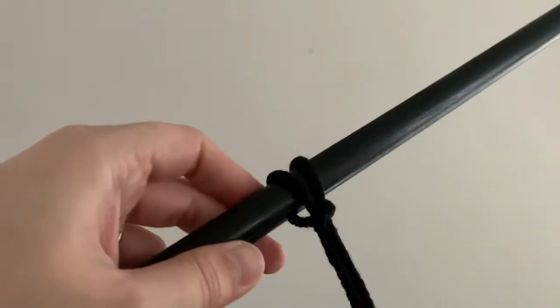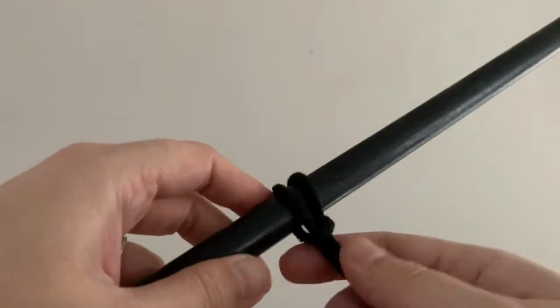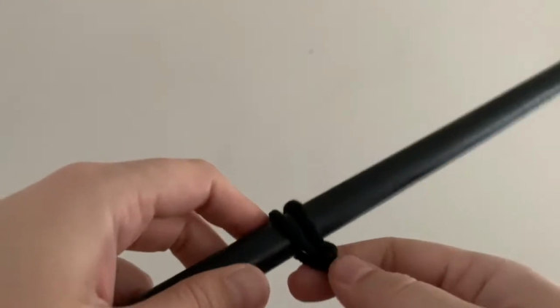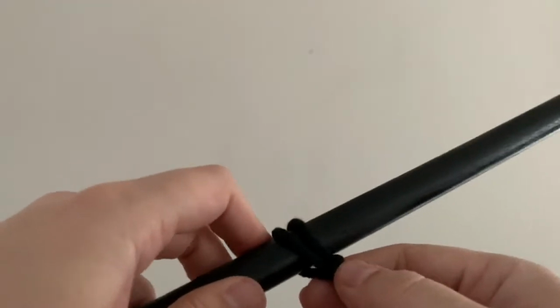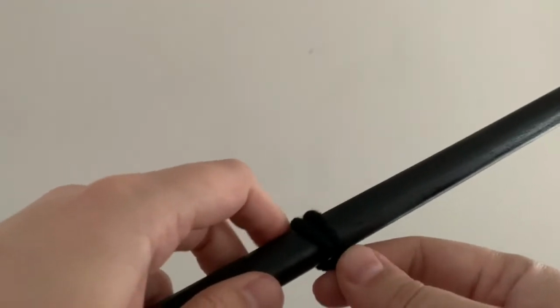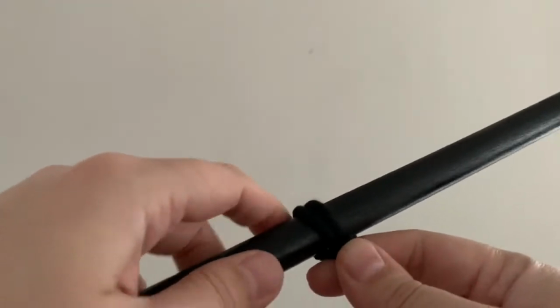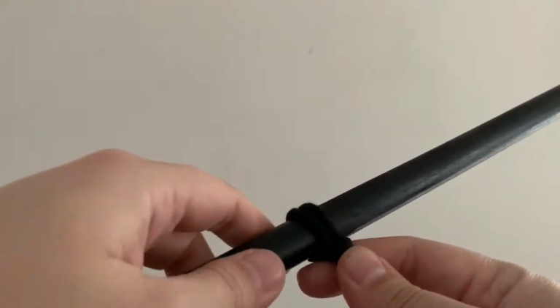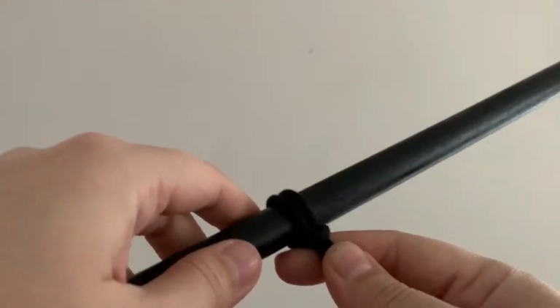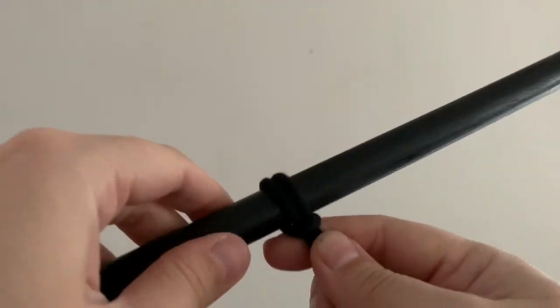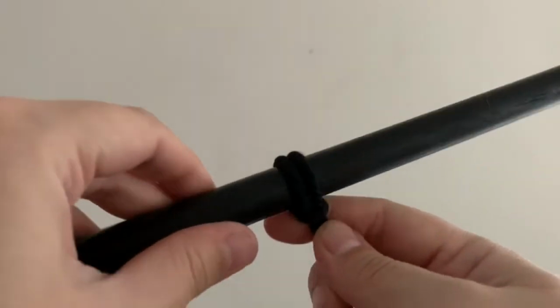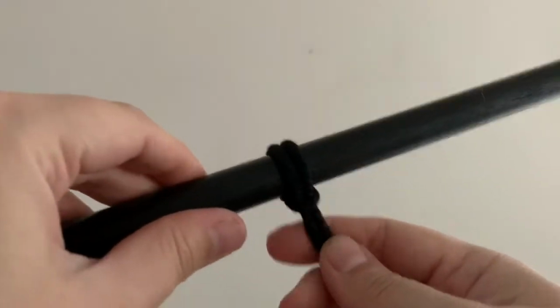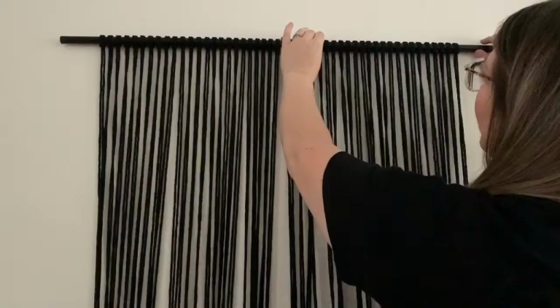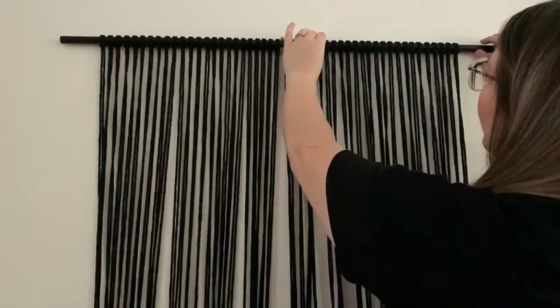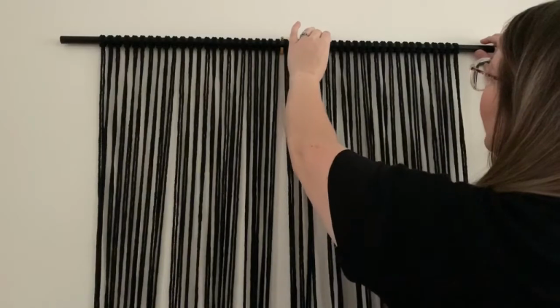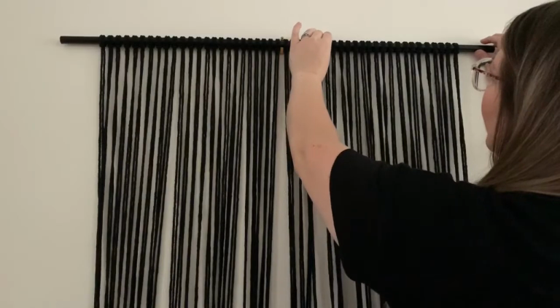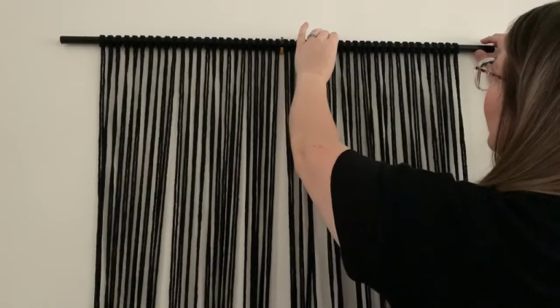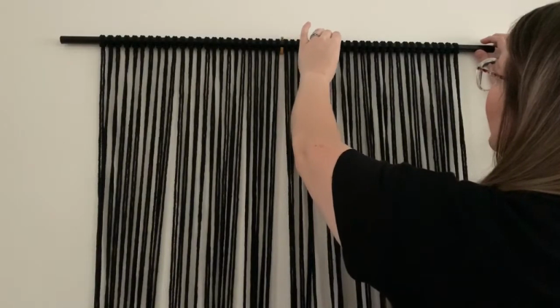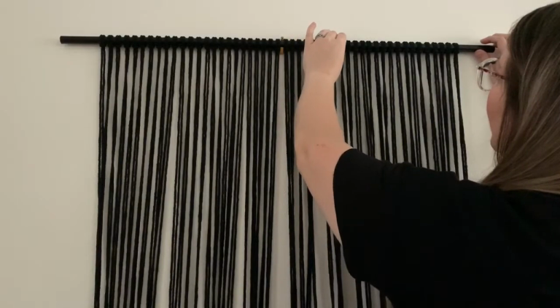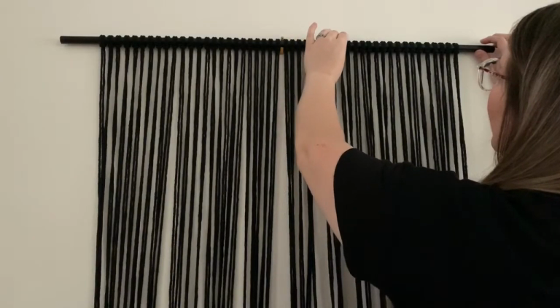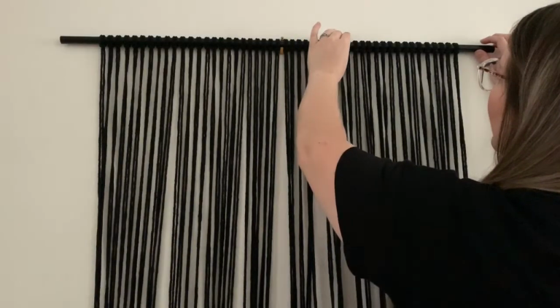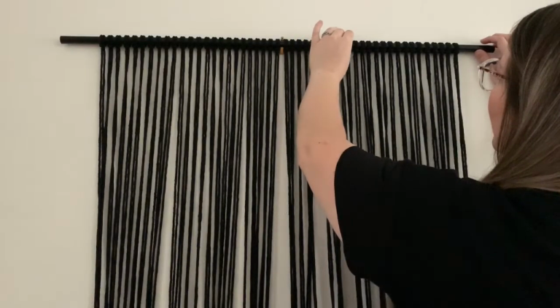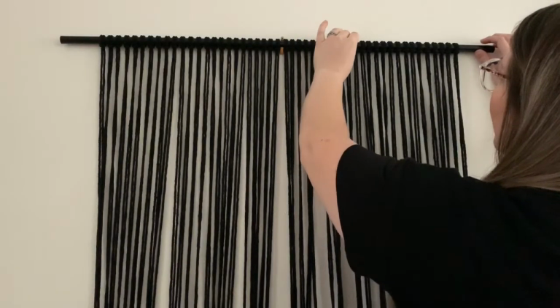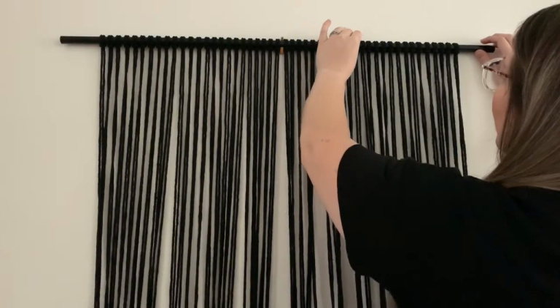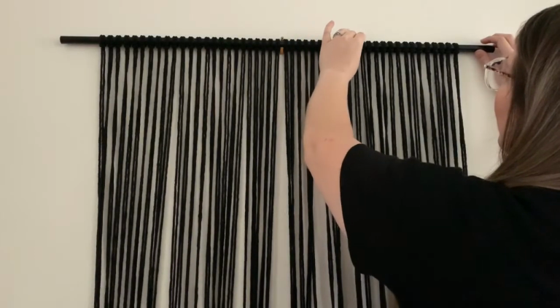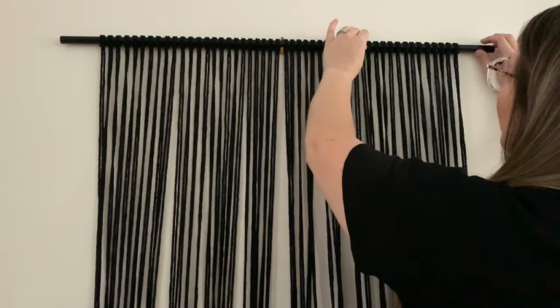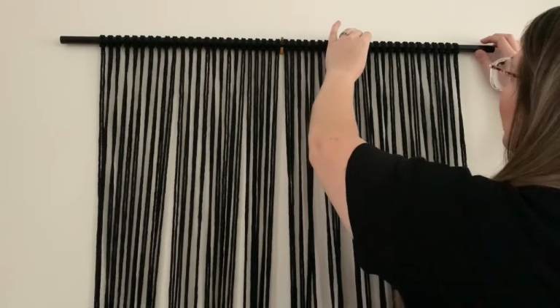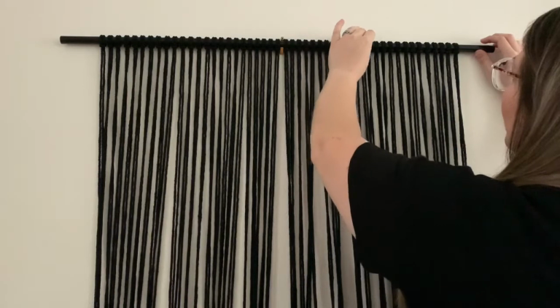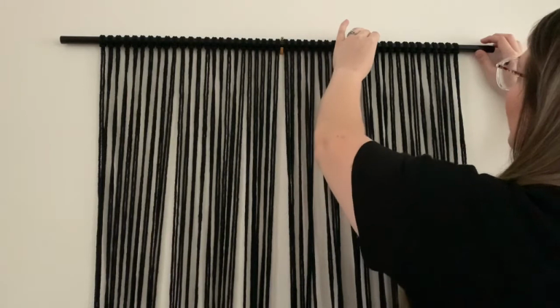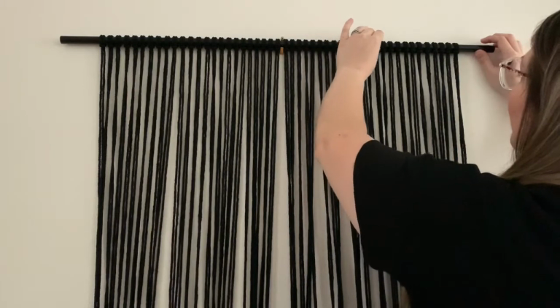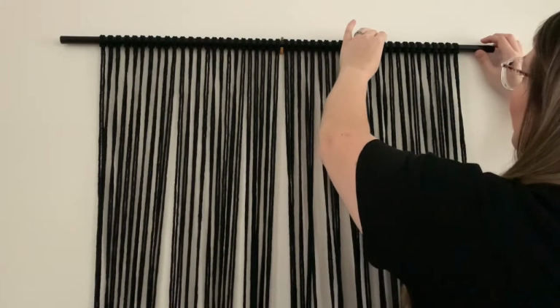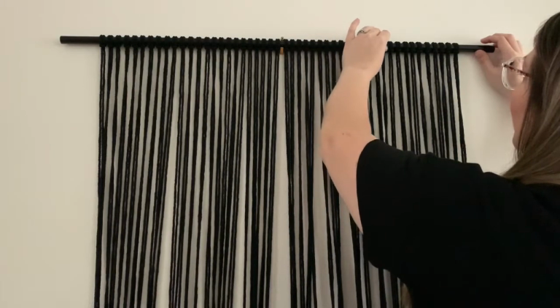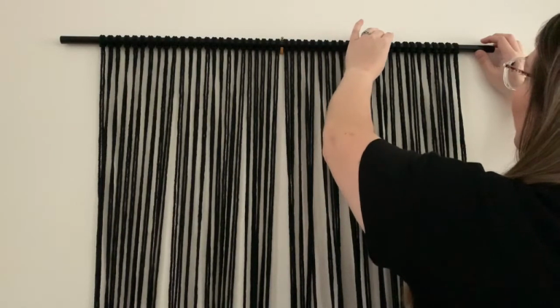This creates a lark's head knot and is how you will attach all 50 strands. Once all the strands are attached you'll just want to make sure that they are all evenly placed.